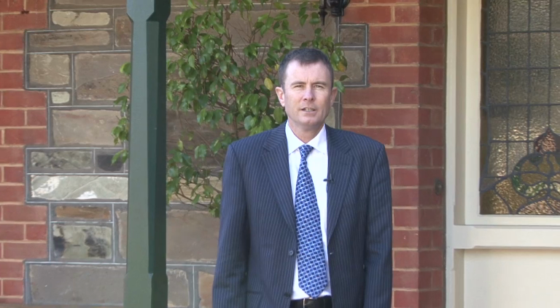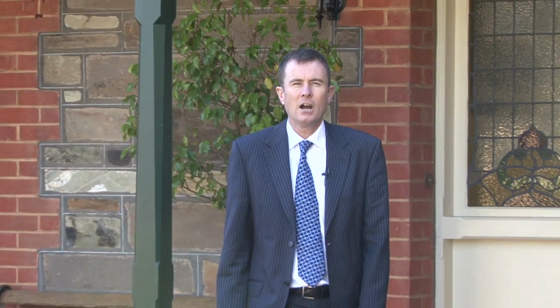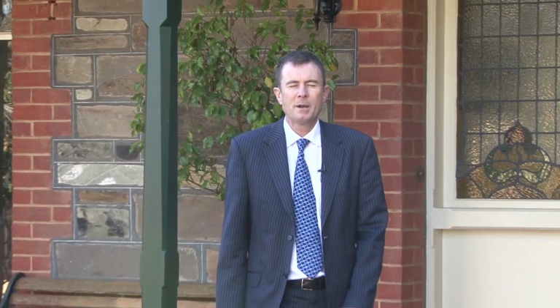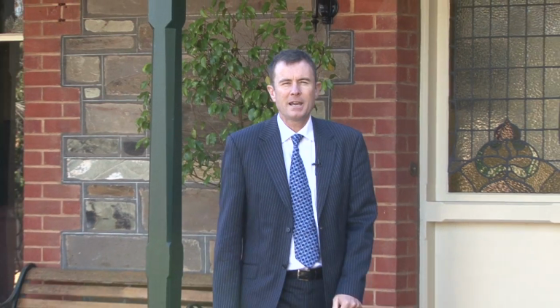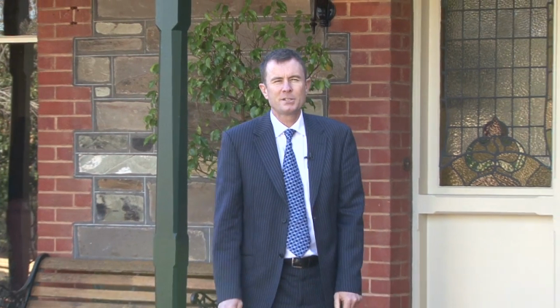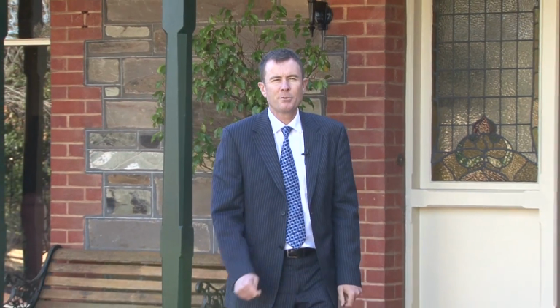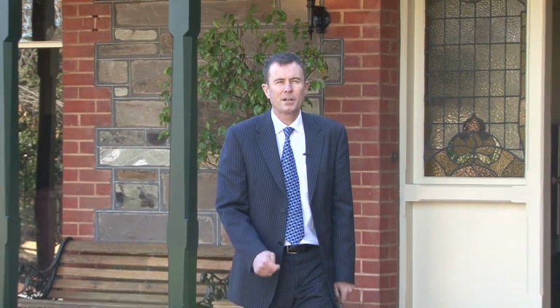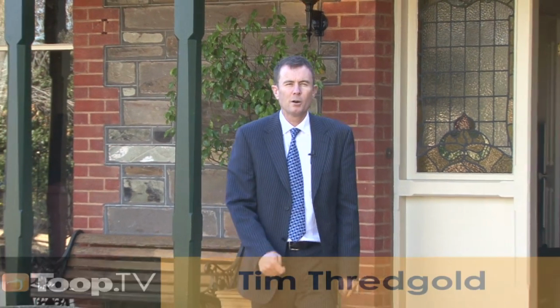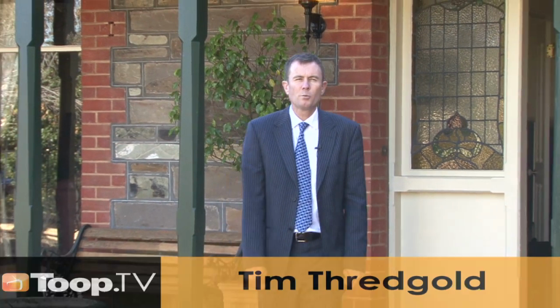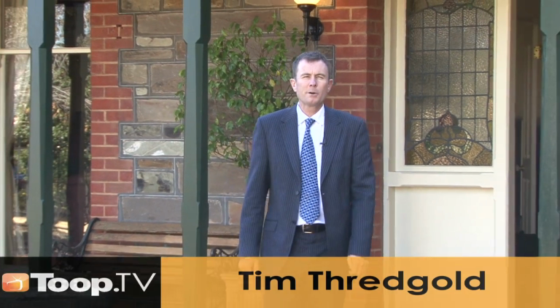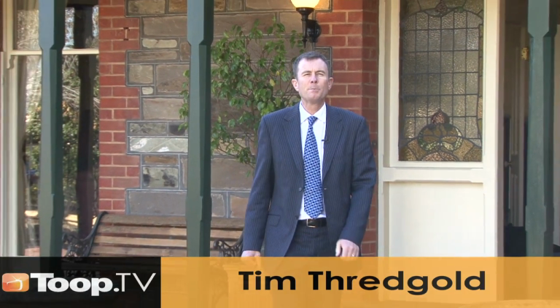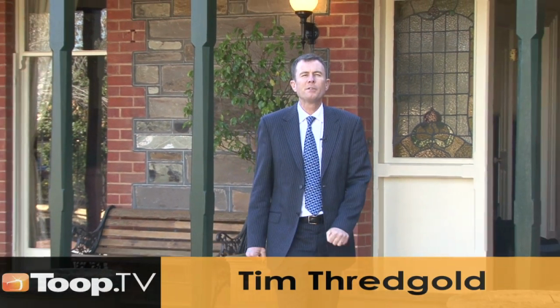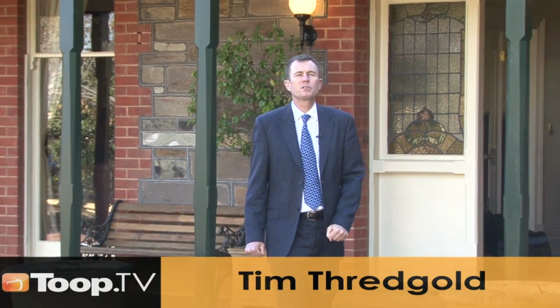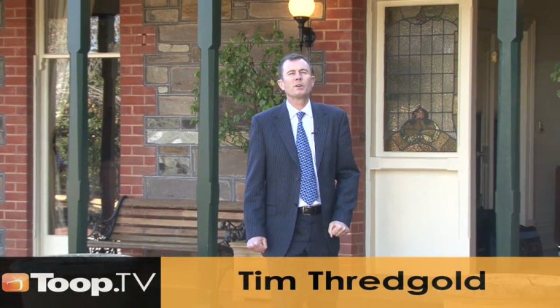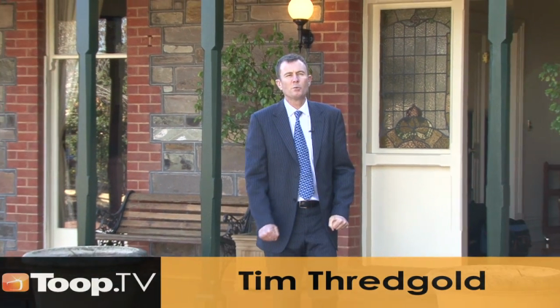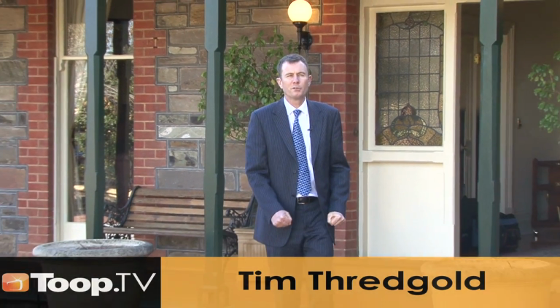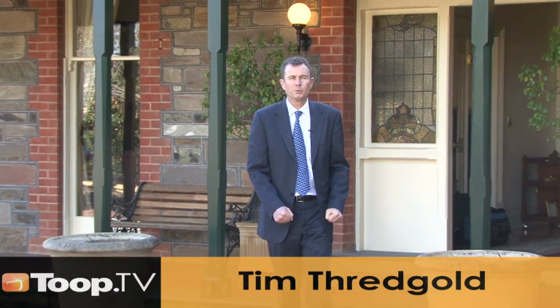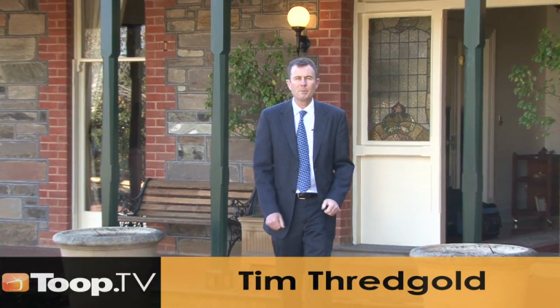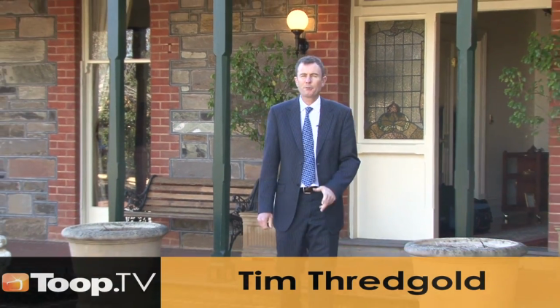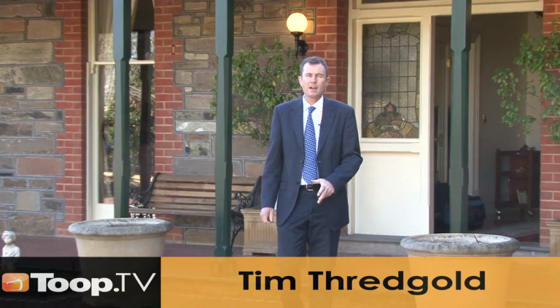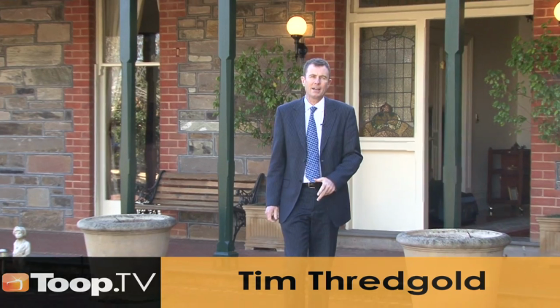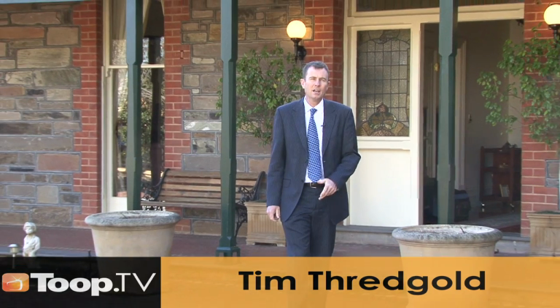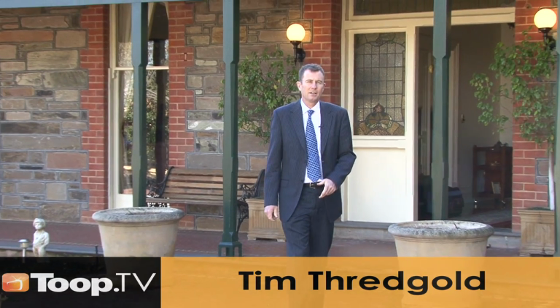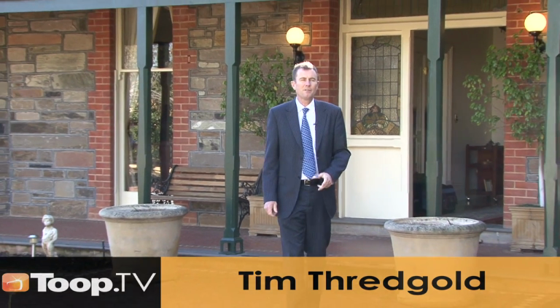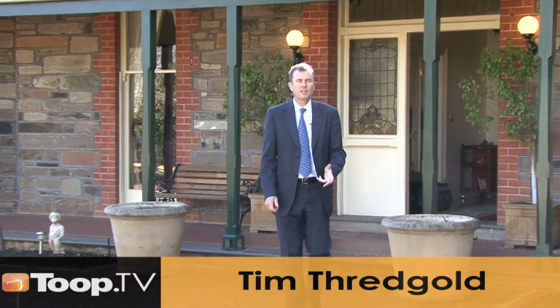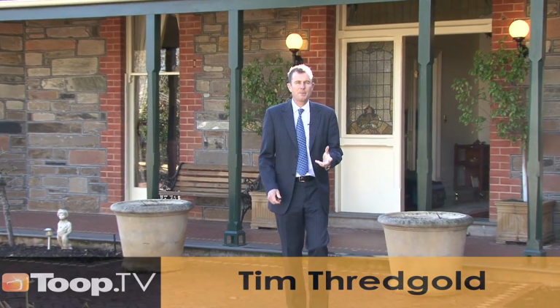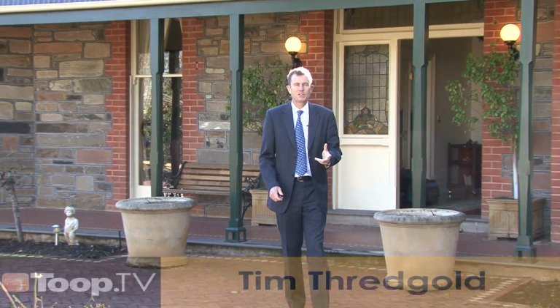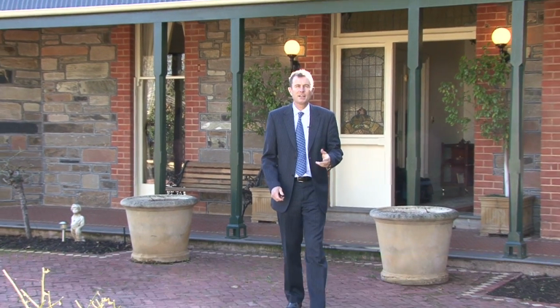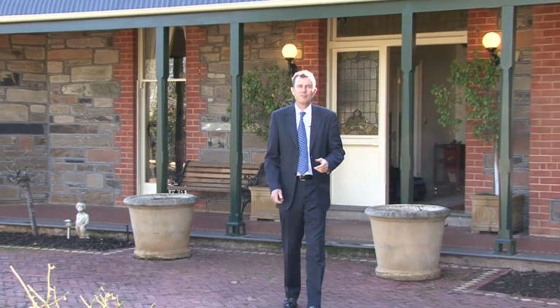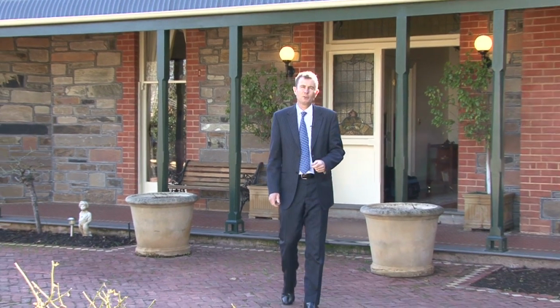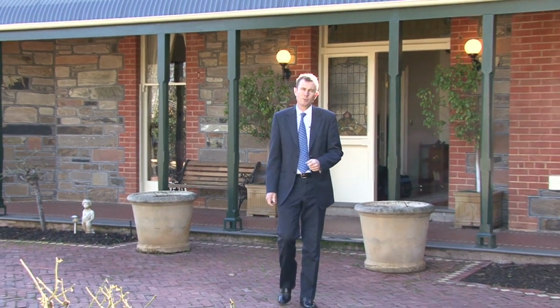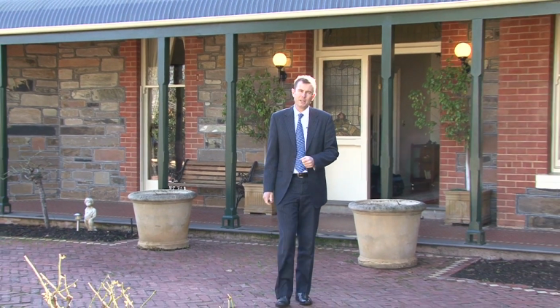Hi, my name's Tim Threadgold. Welcome to Beaufort Street, Woodville, number 3A. I'd love you to come inside and have a look with me.